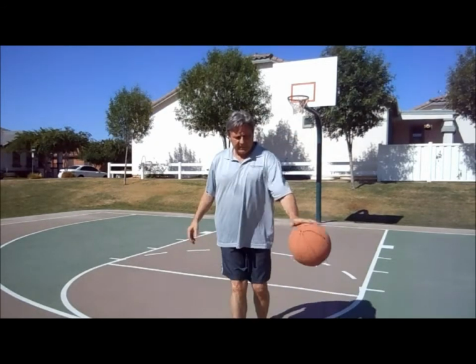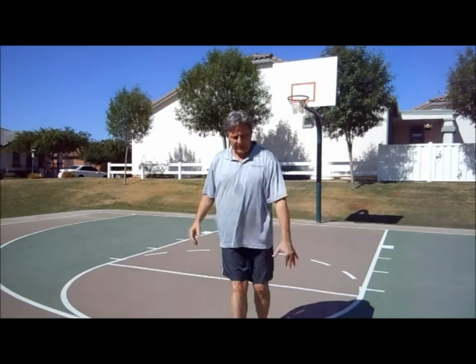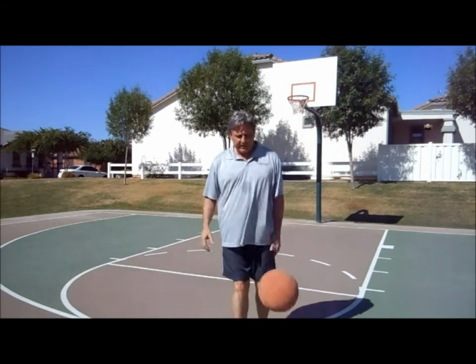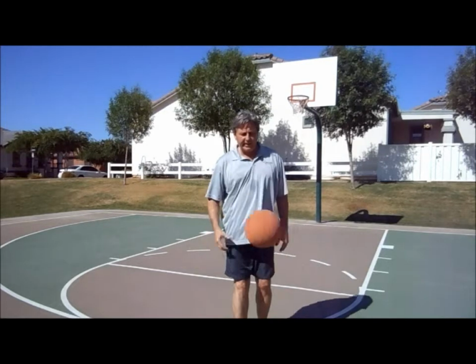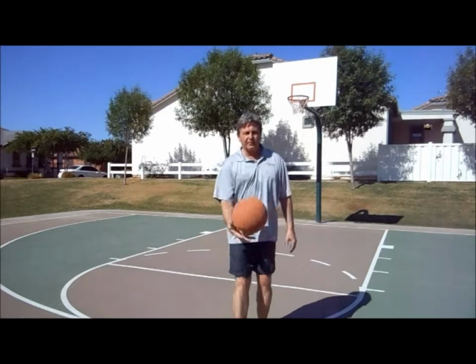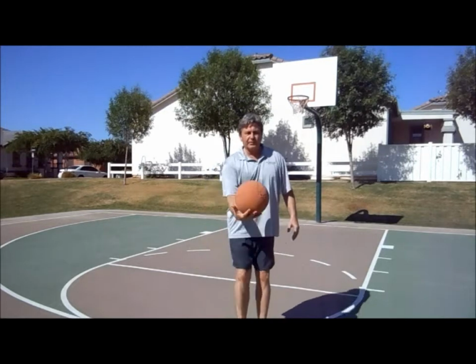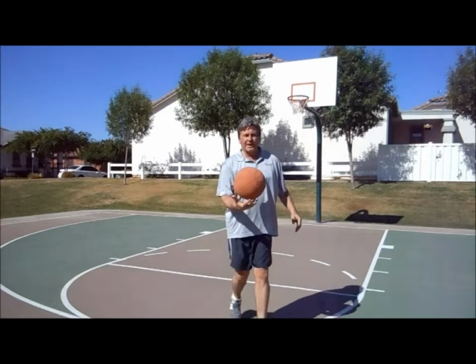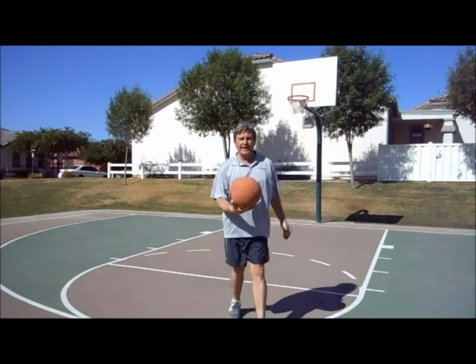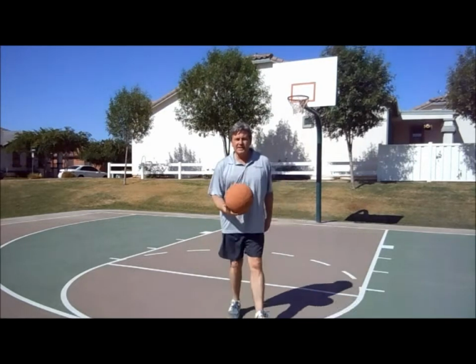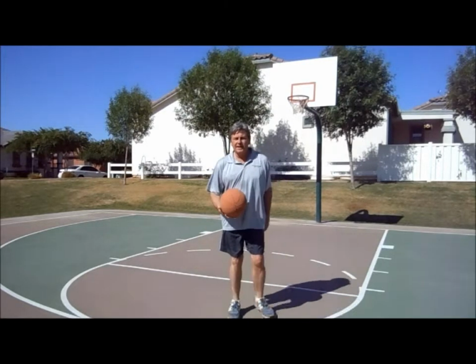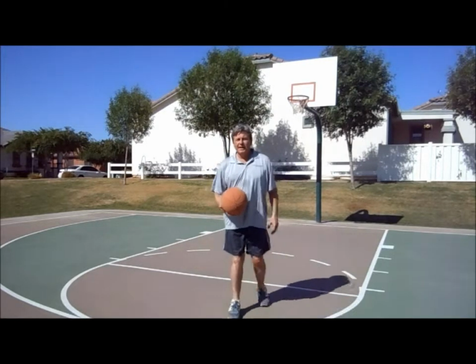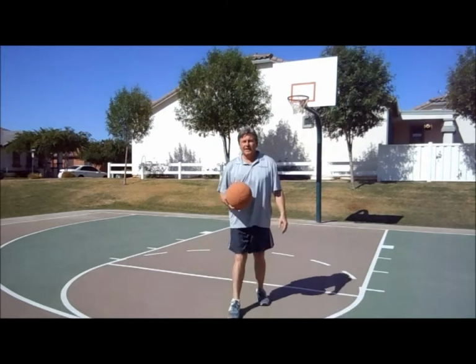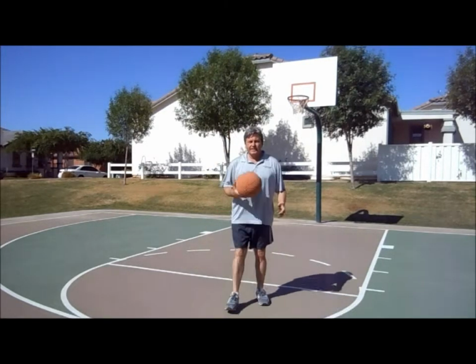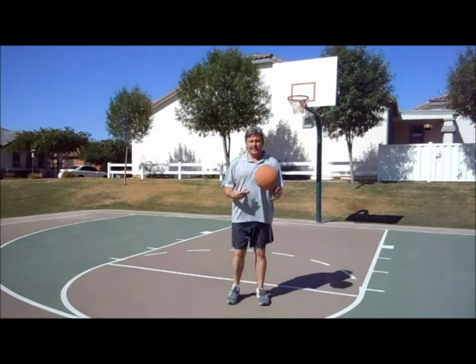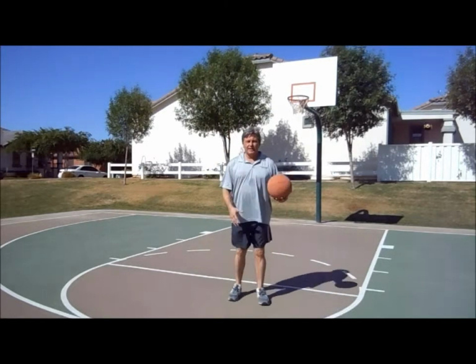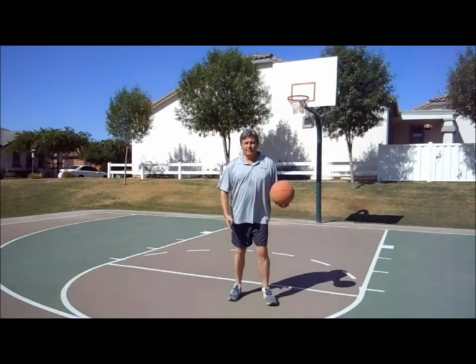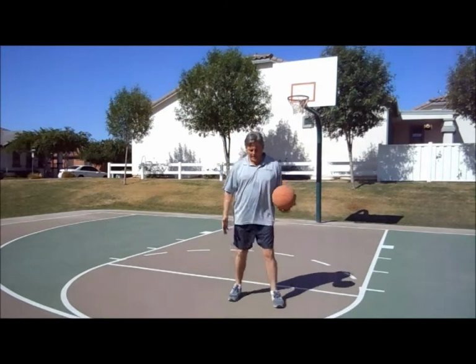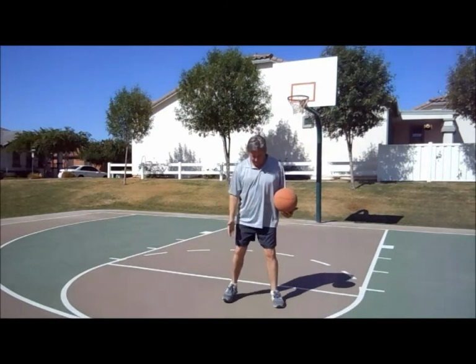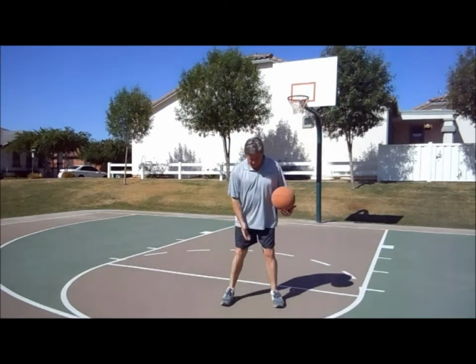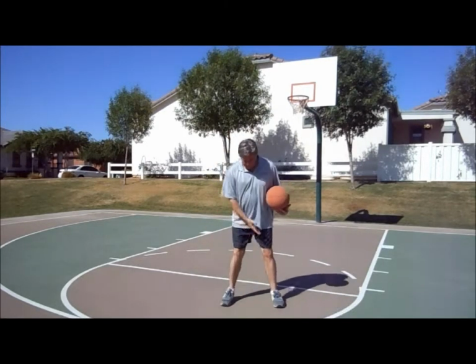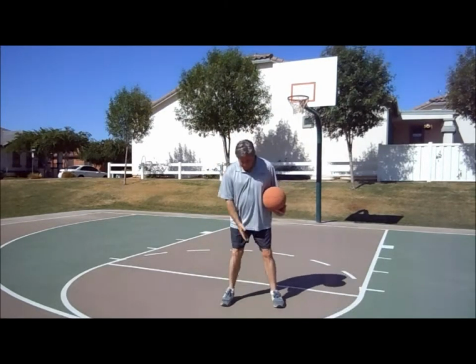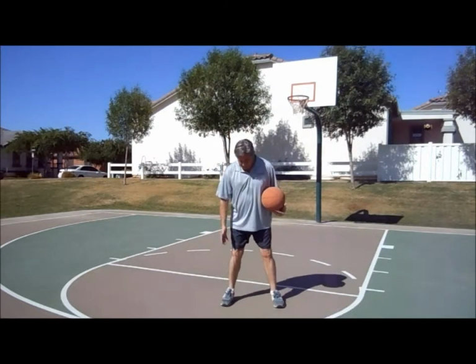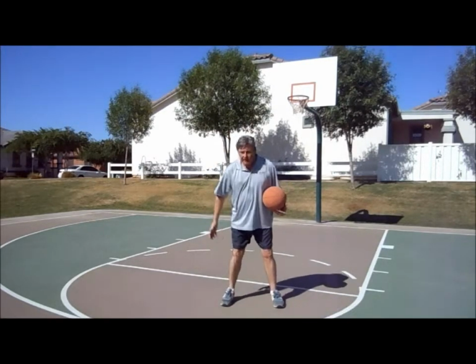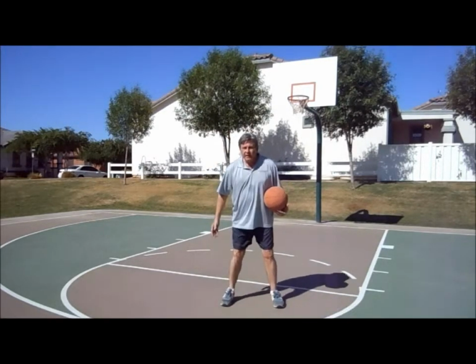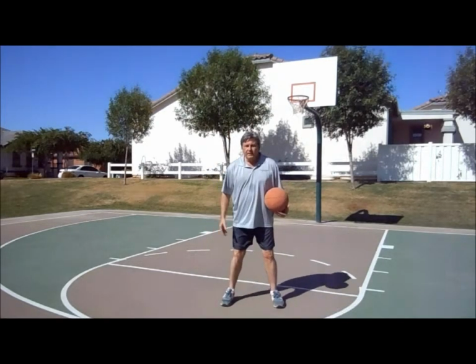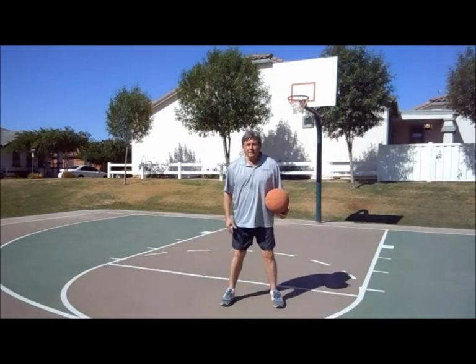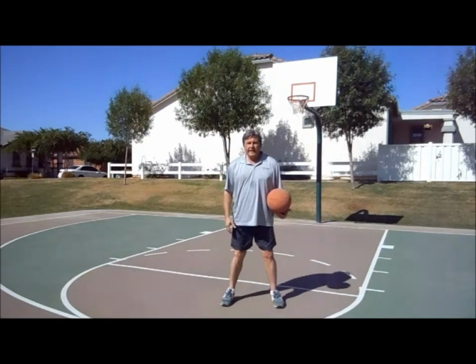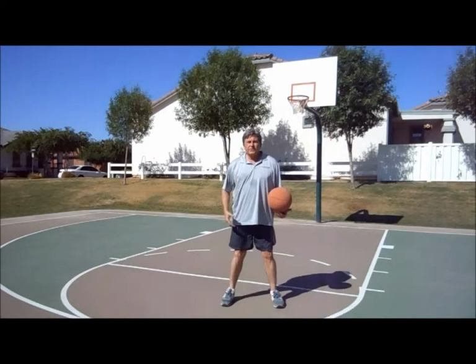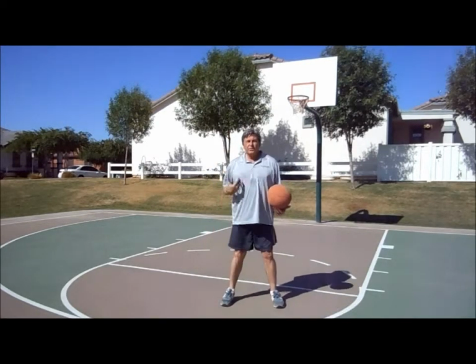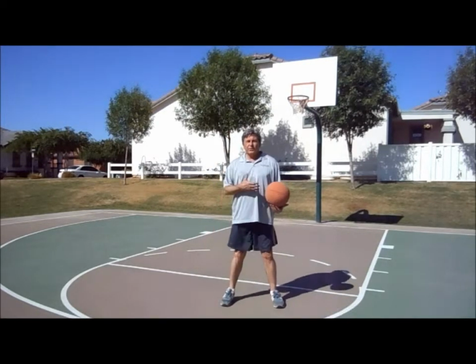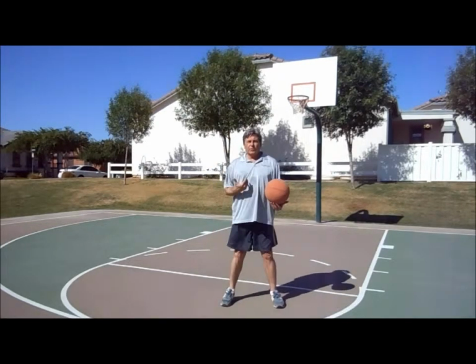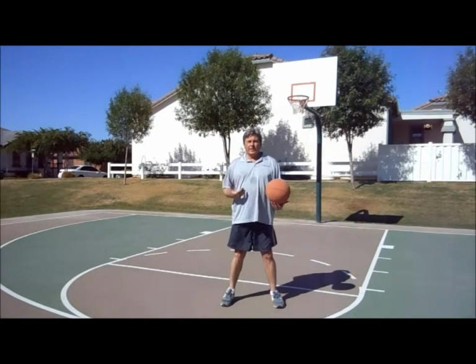A lot like golf — relax, tee it up. Legs shoulder width.